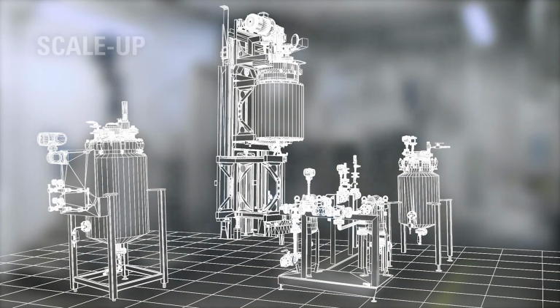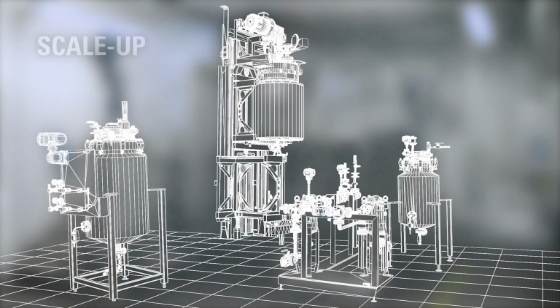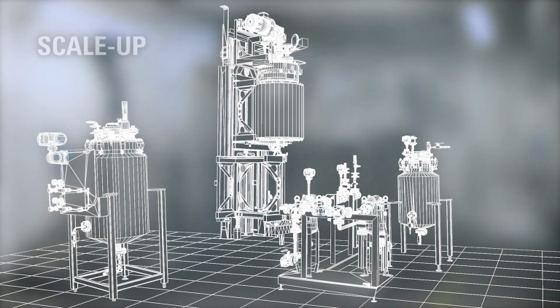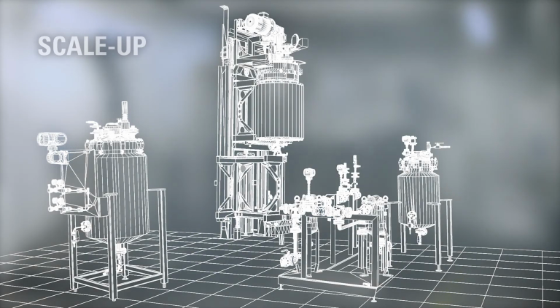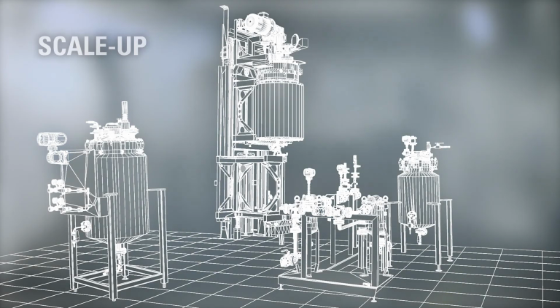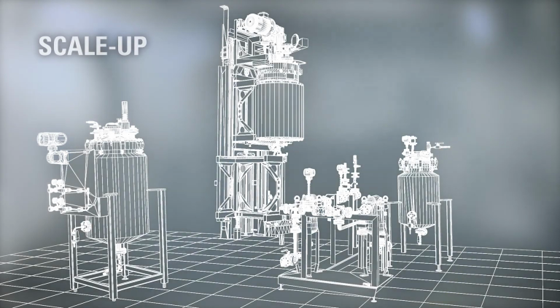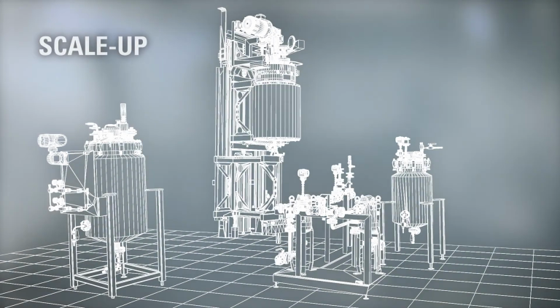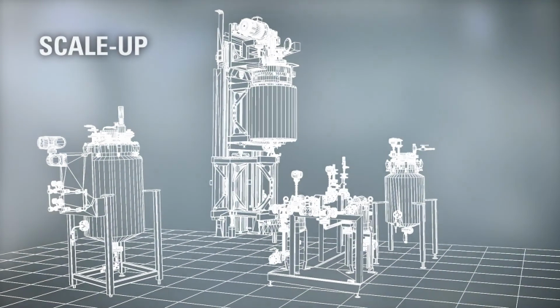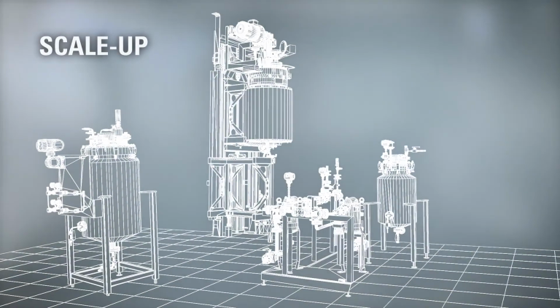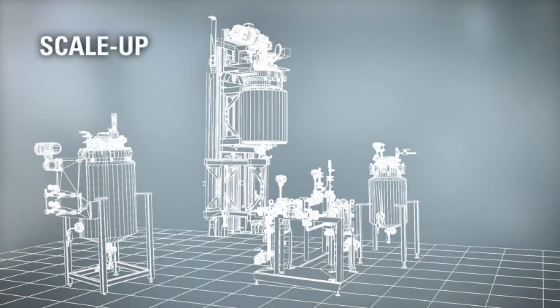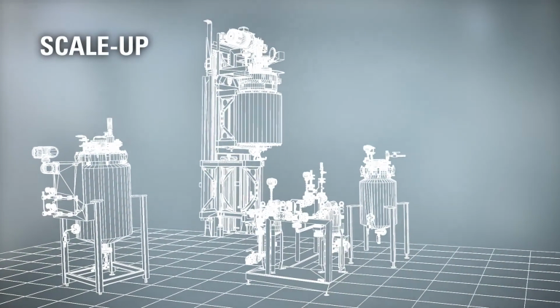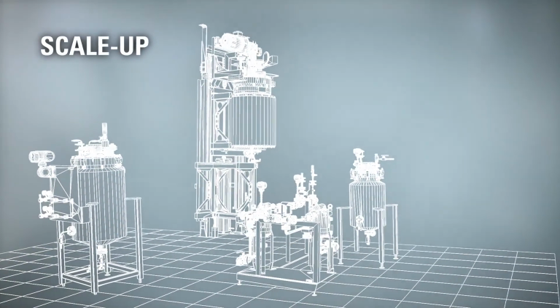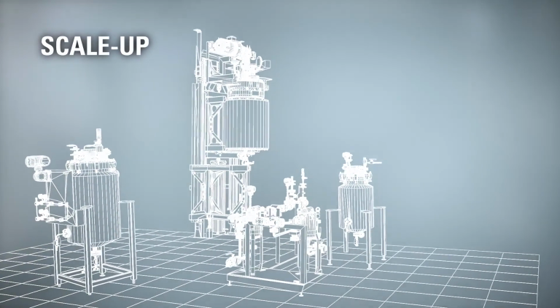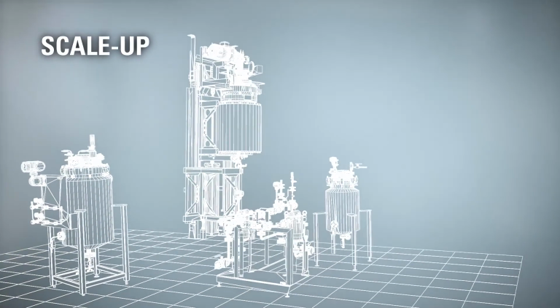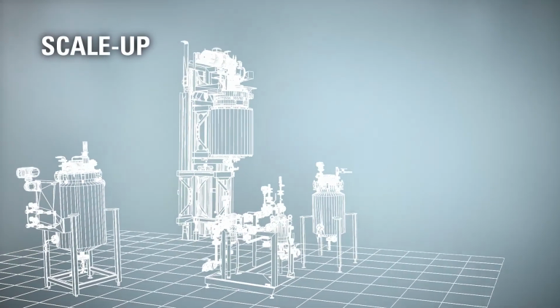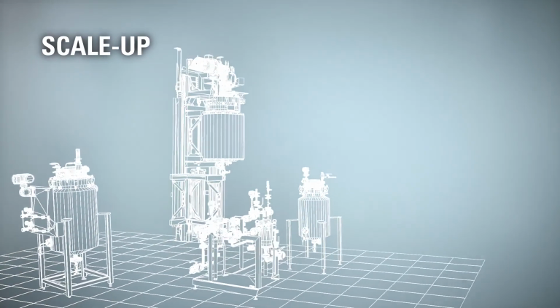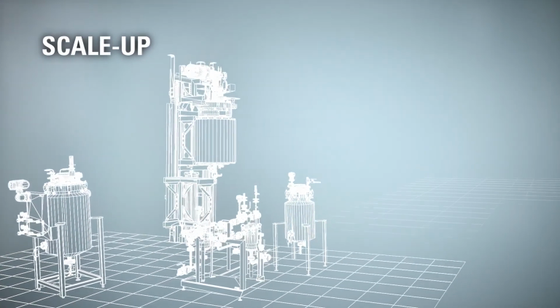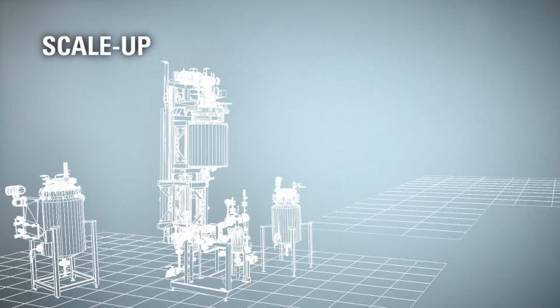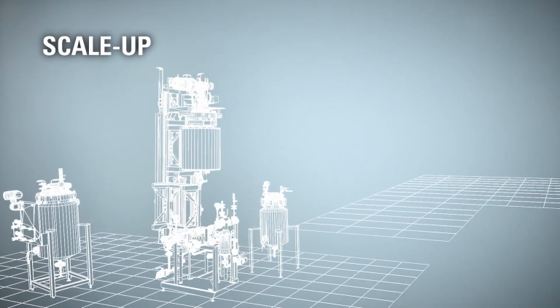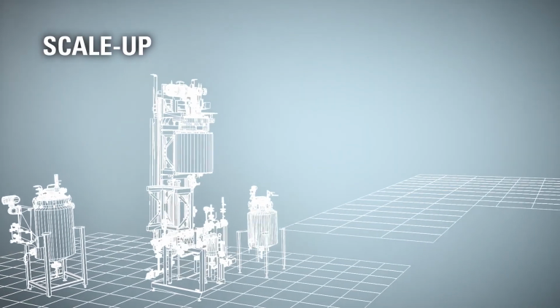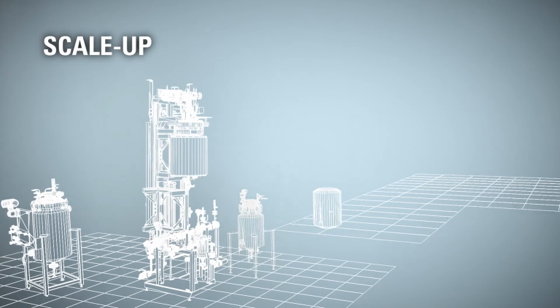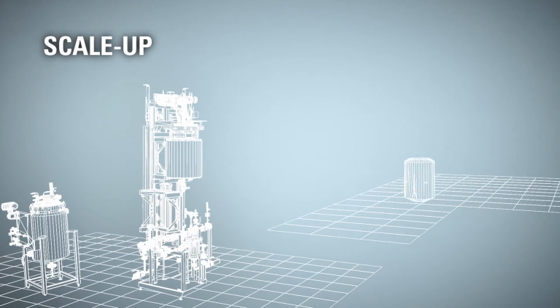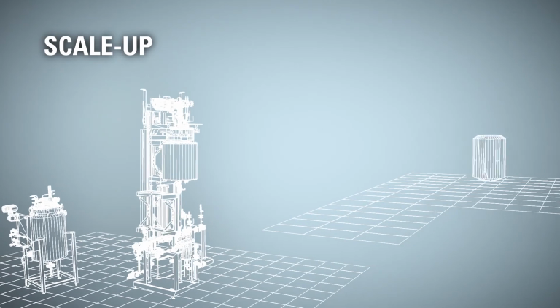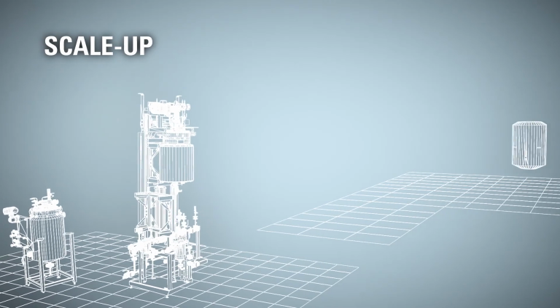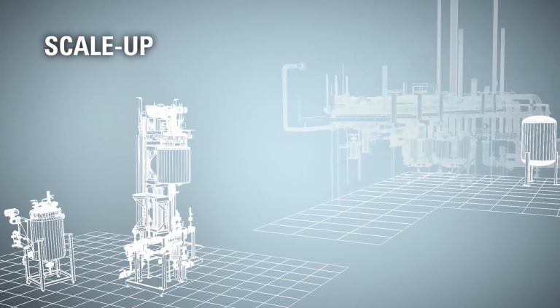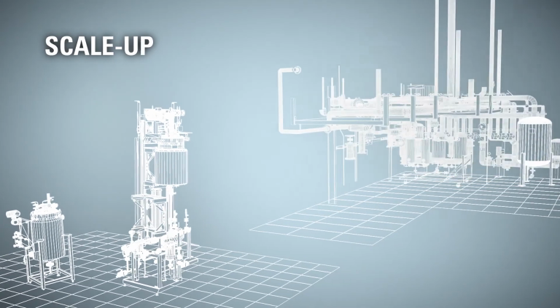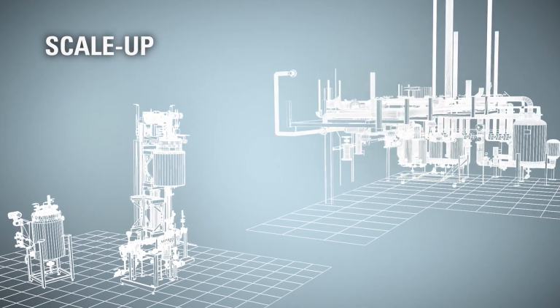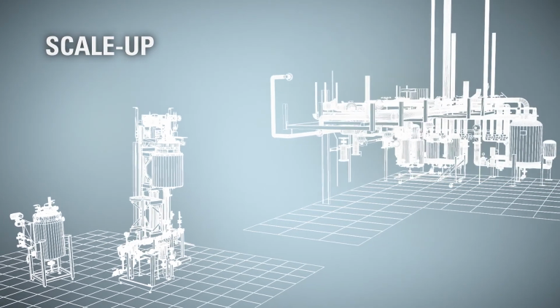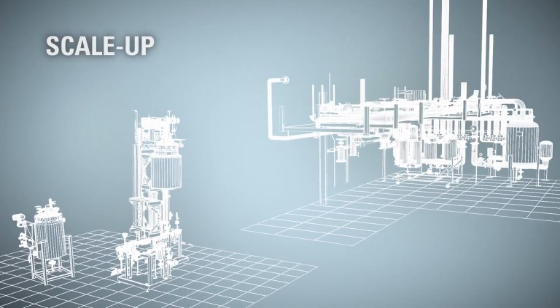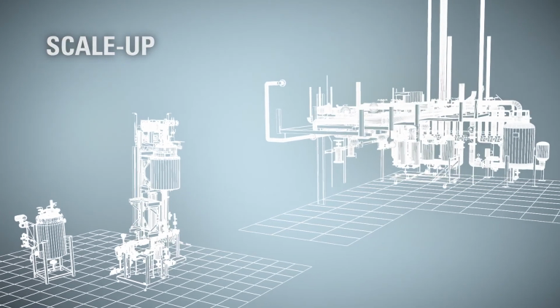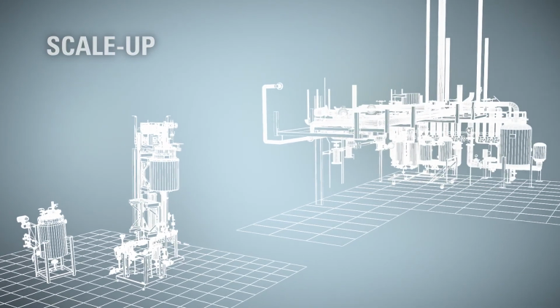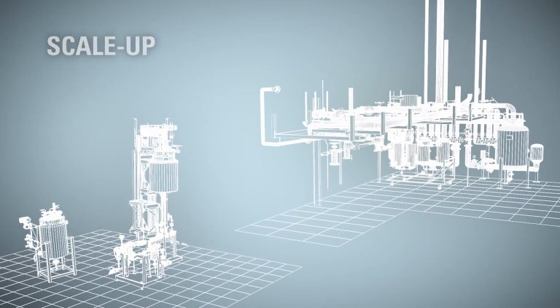Findings gained at this pilot plant allow ECATO to scale up and ensure the operationally reliable design of a real production plant.